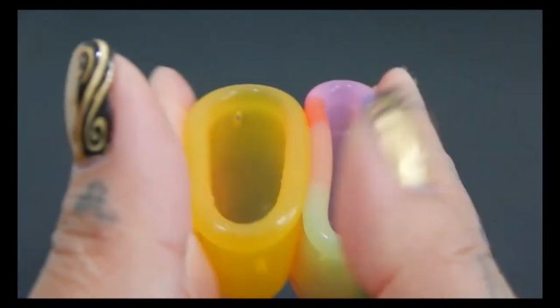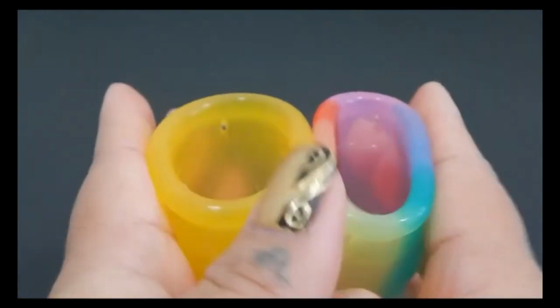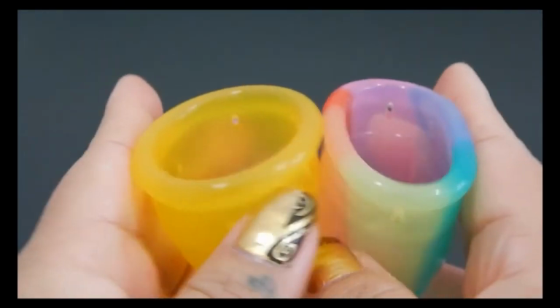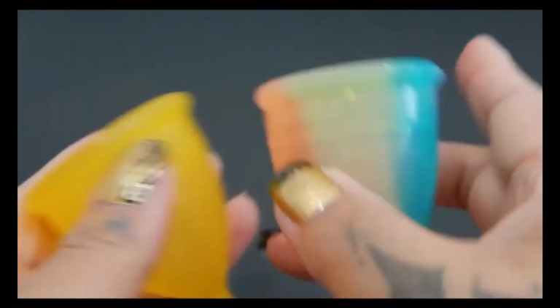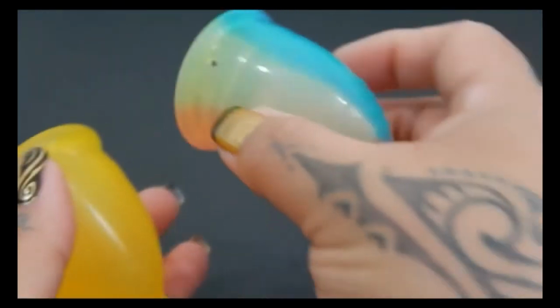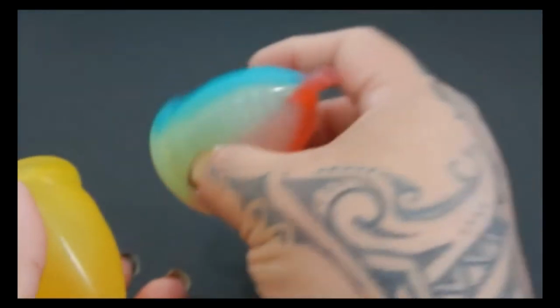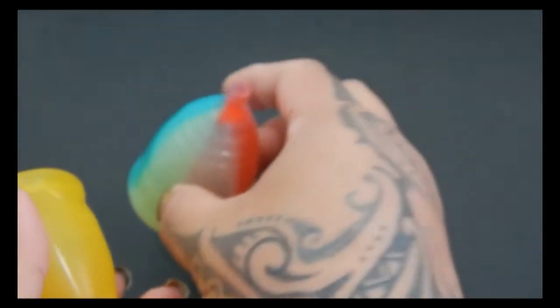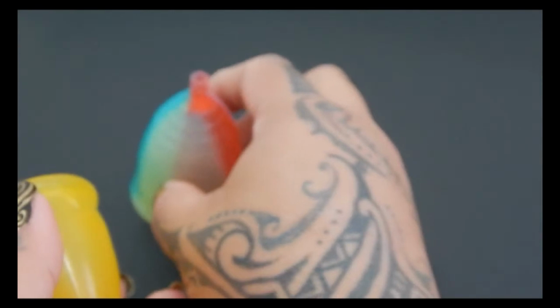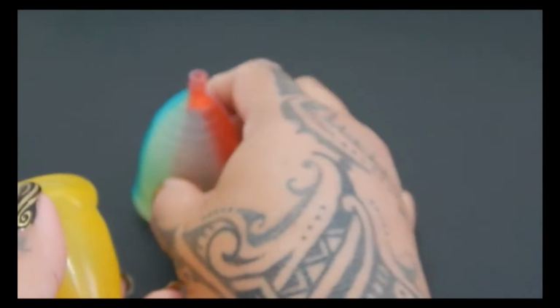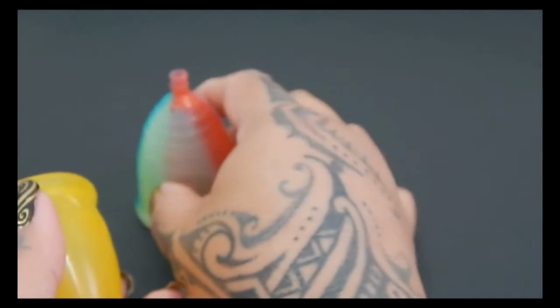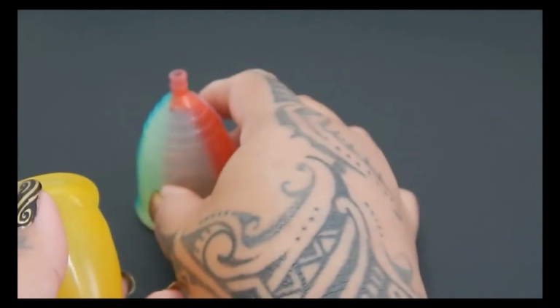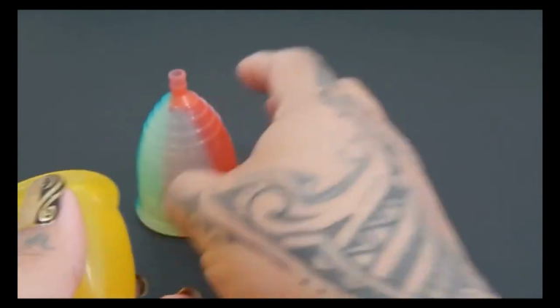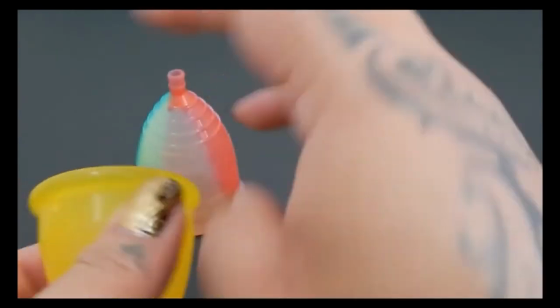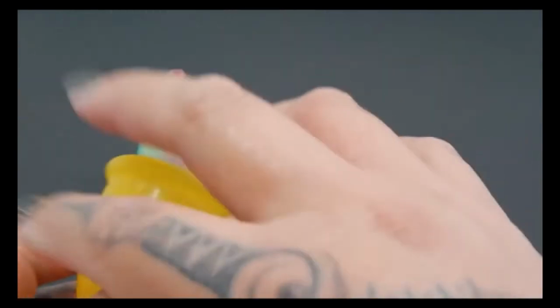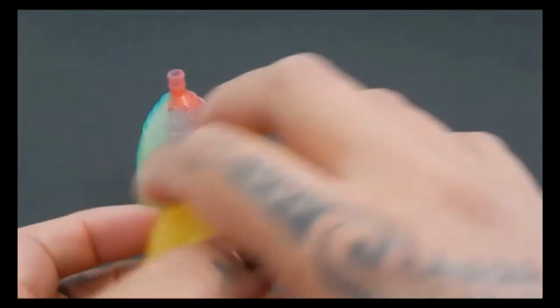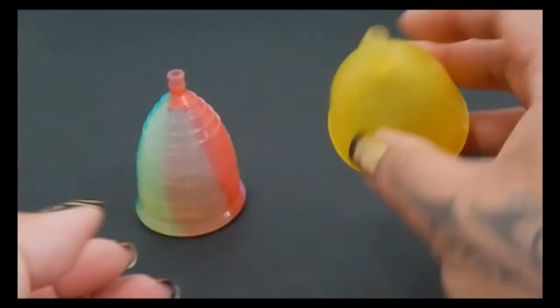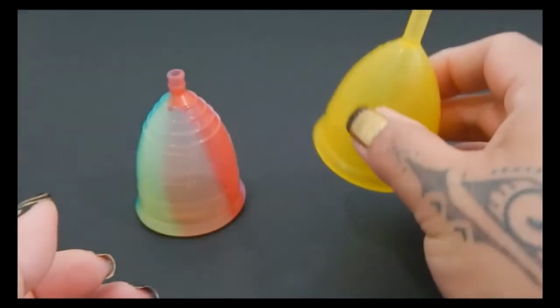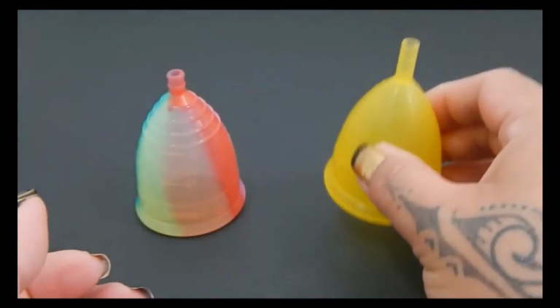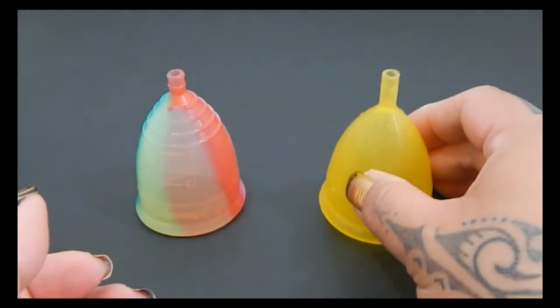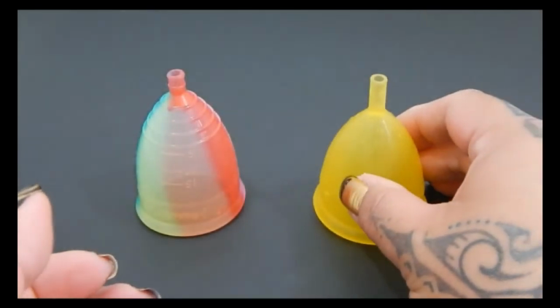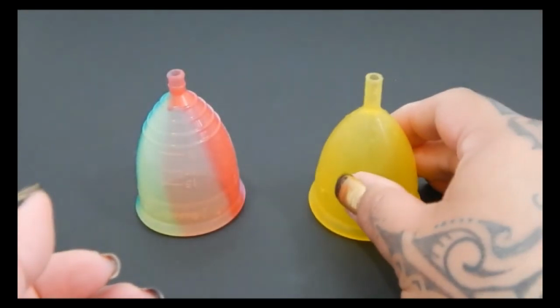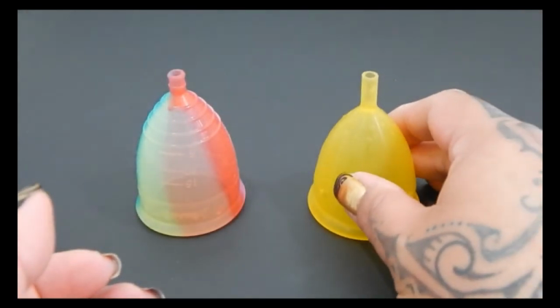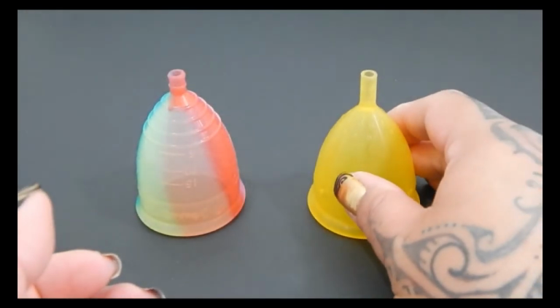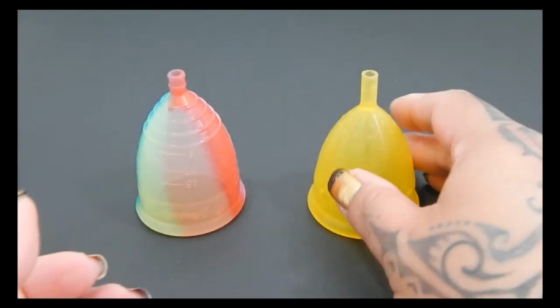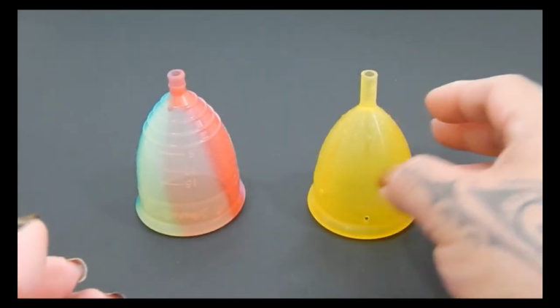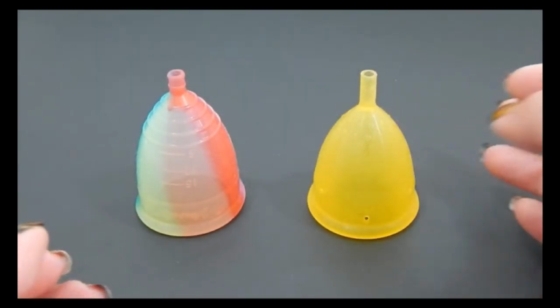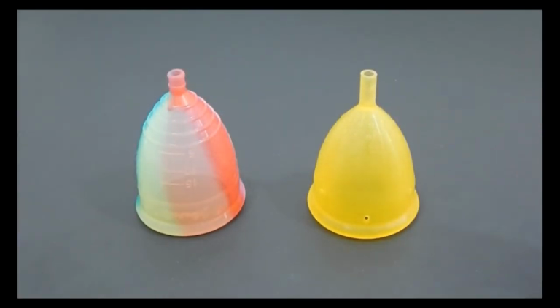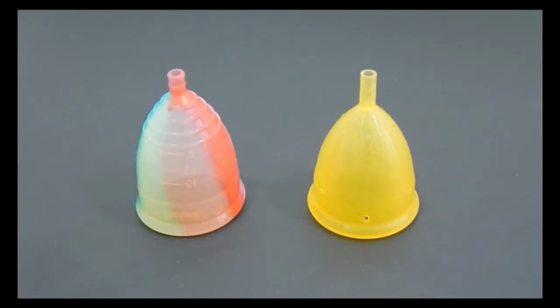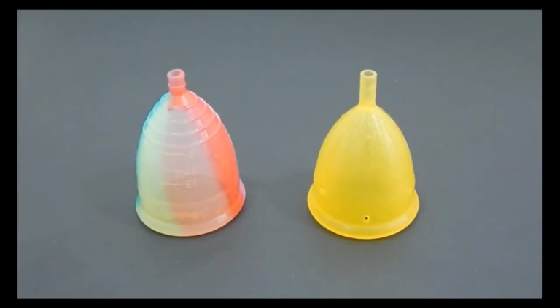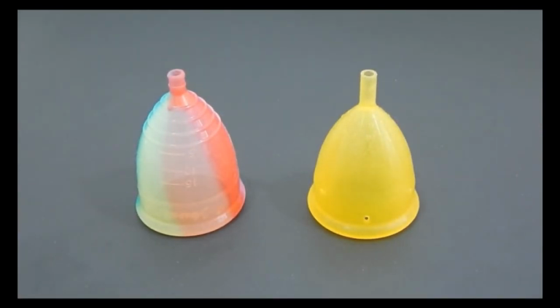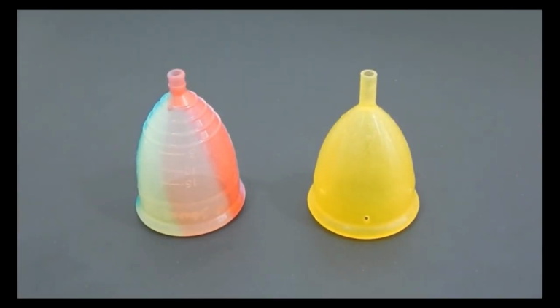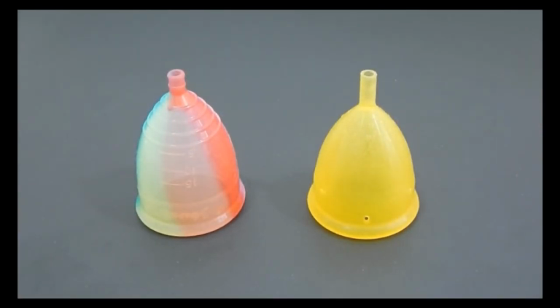And that was the Yuyuki Rainbow and the Lady Cup, both in a size large.